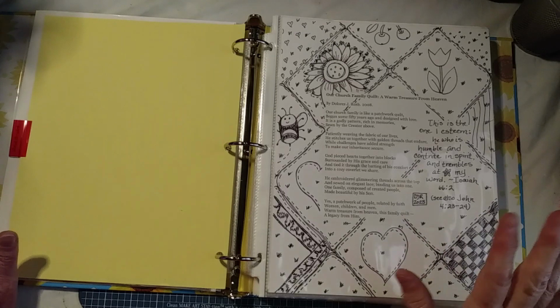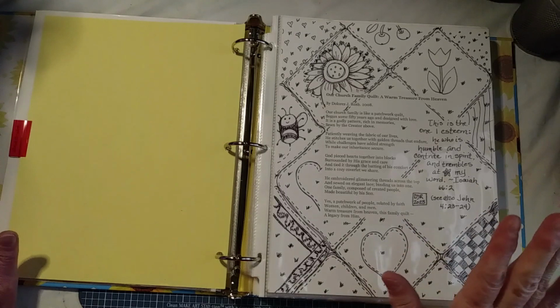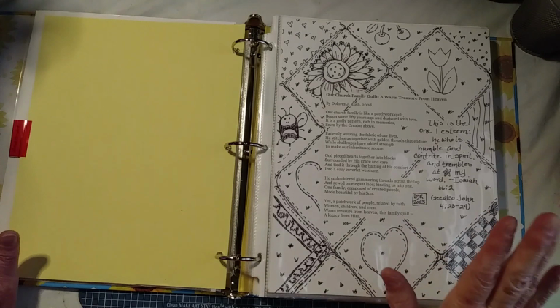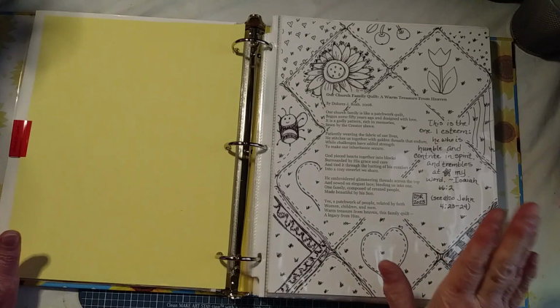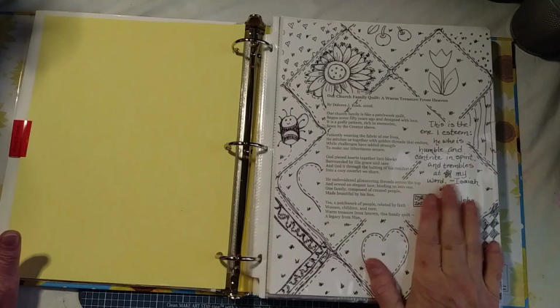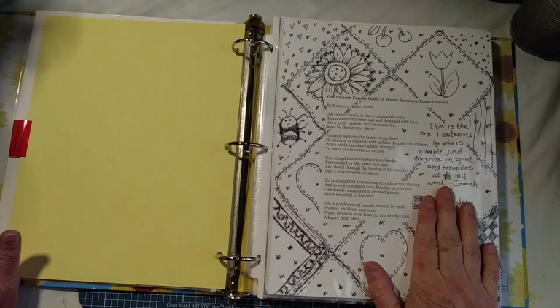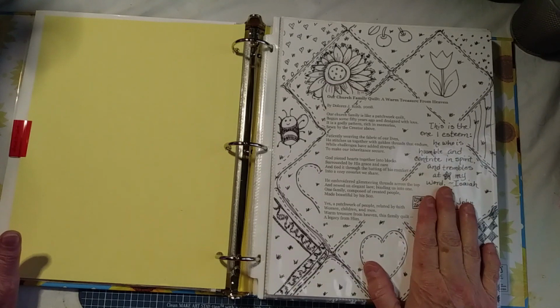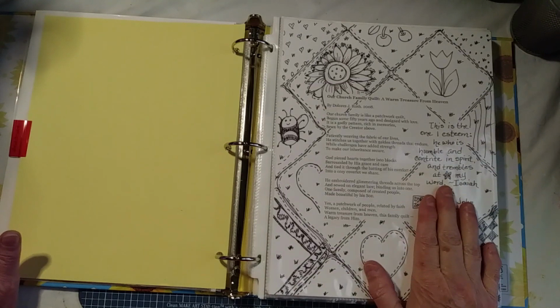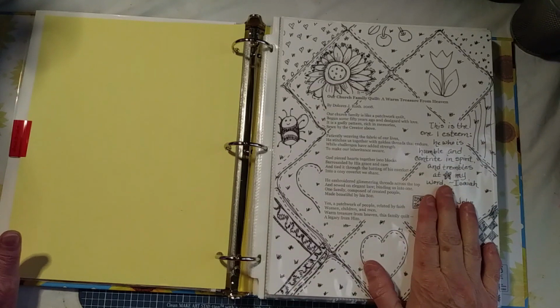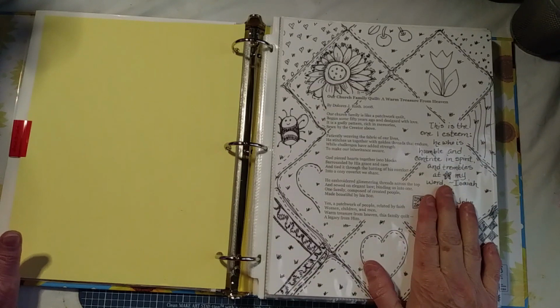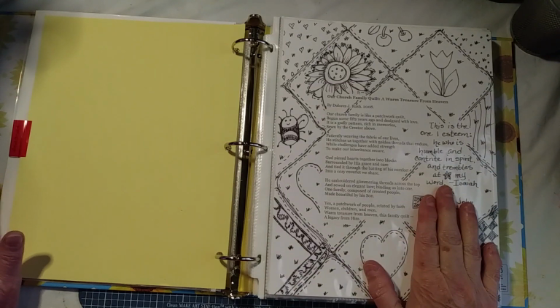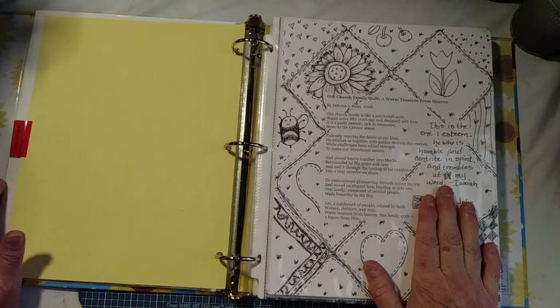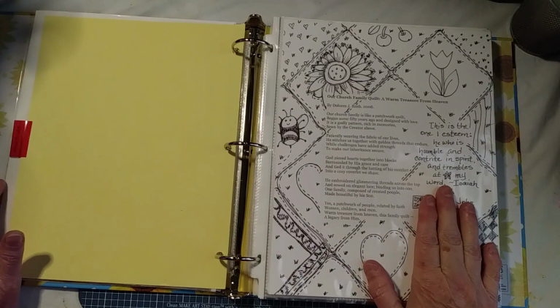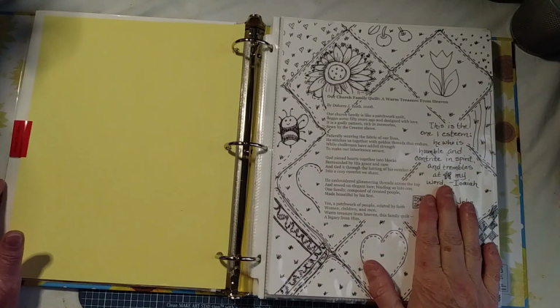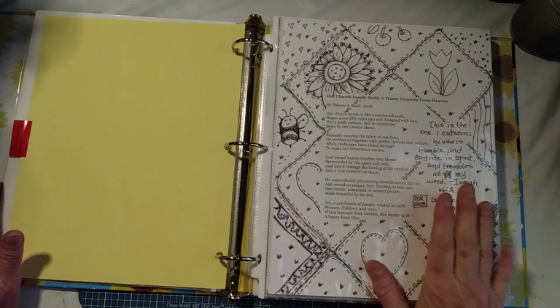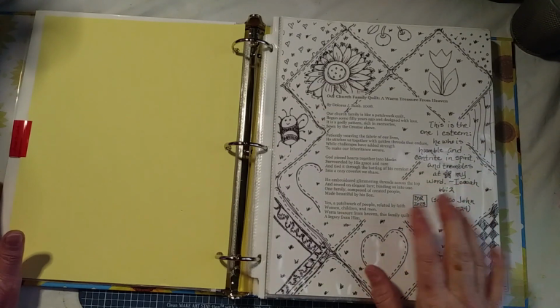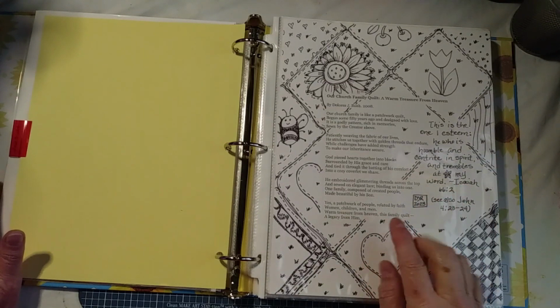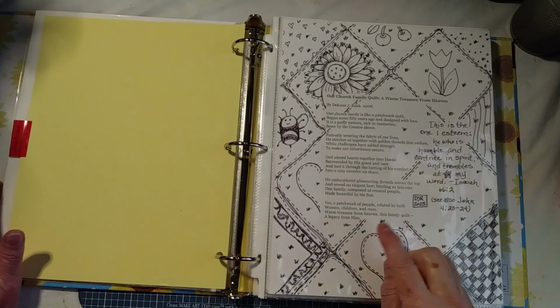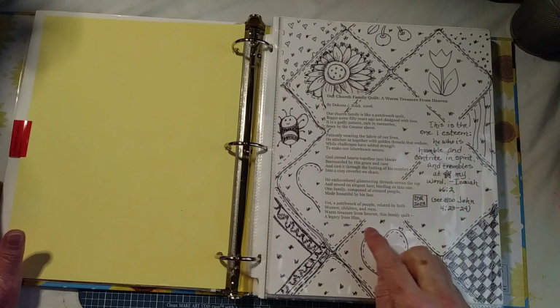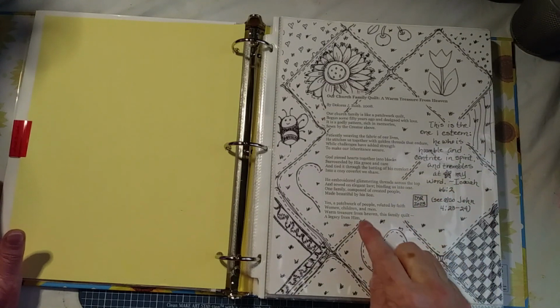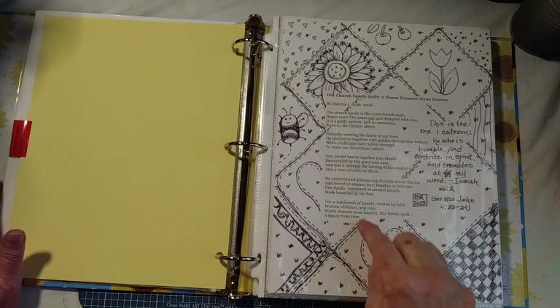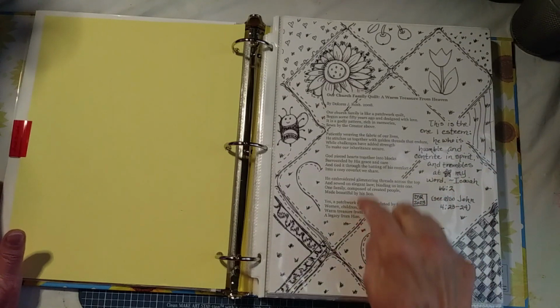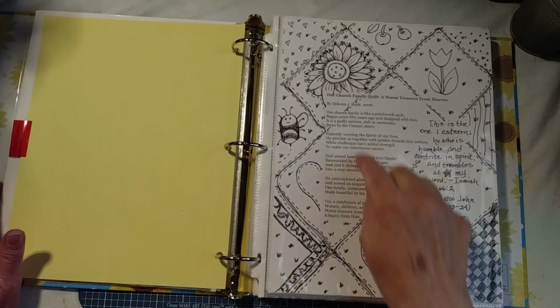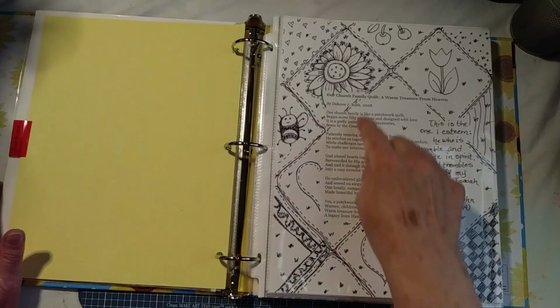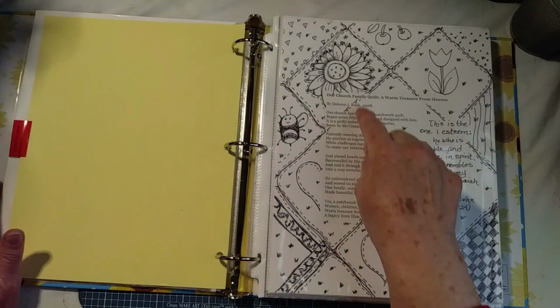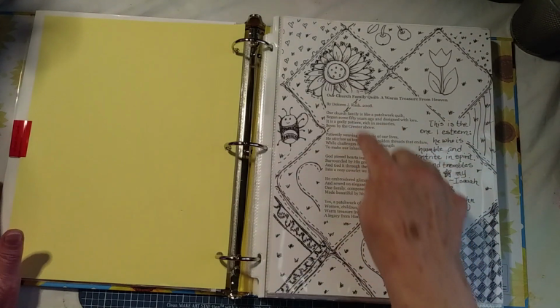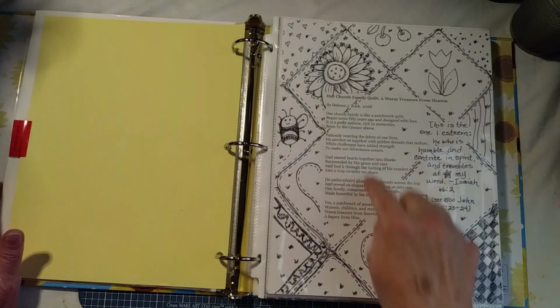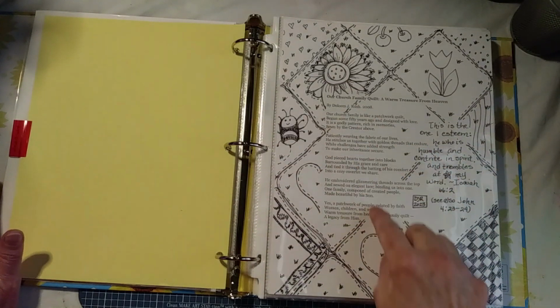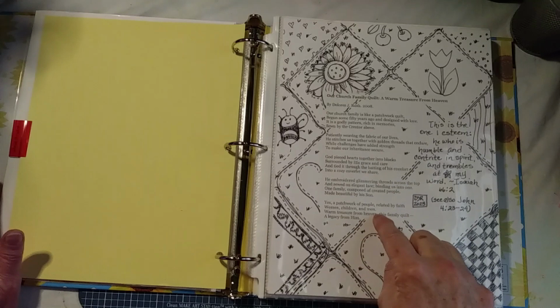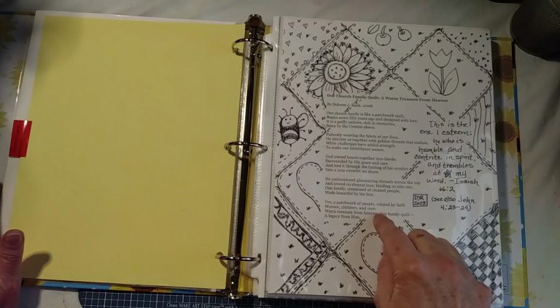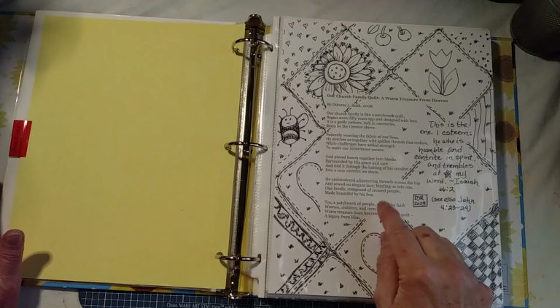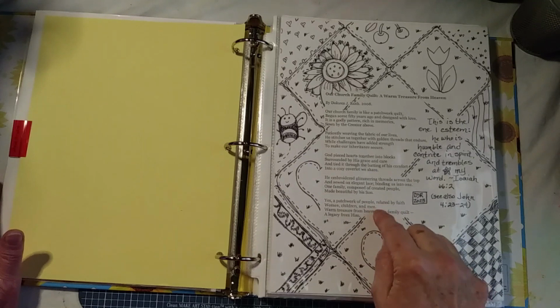This is the first one. This poem on here I wrote.